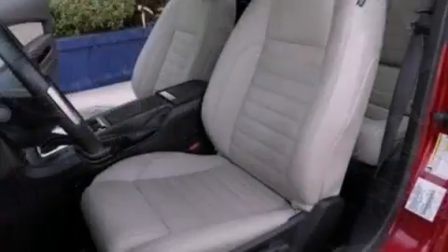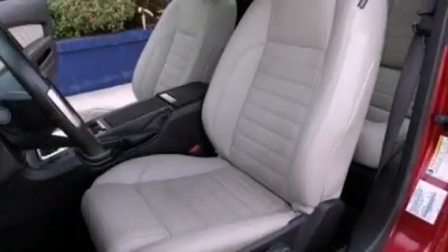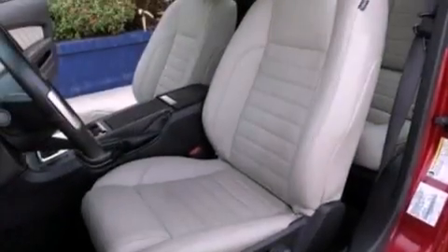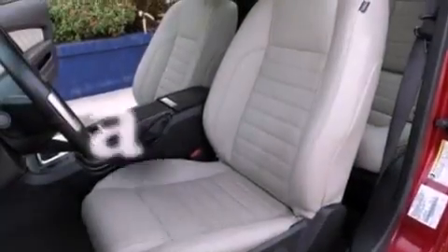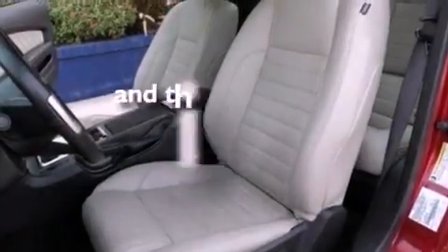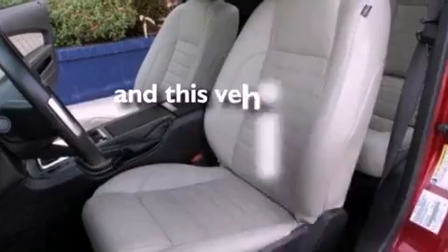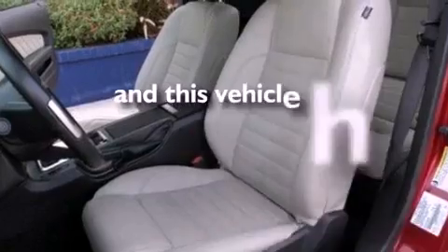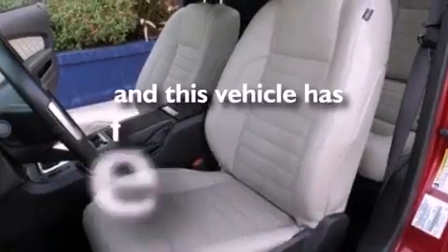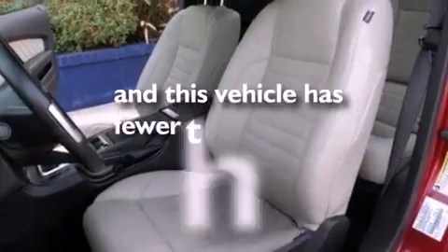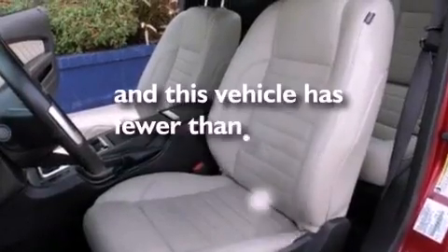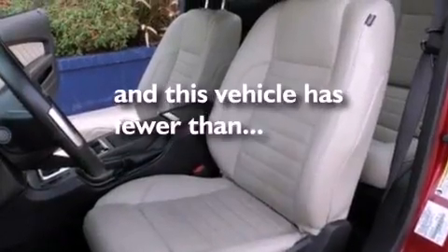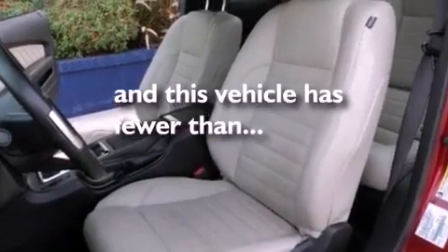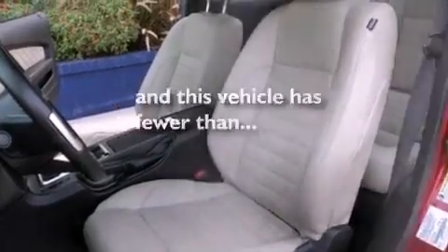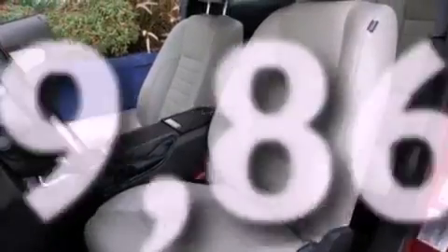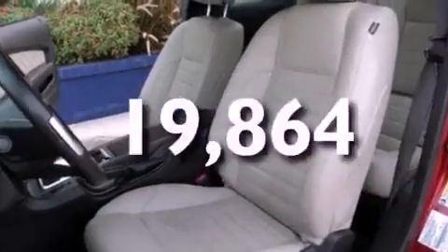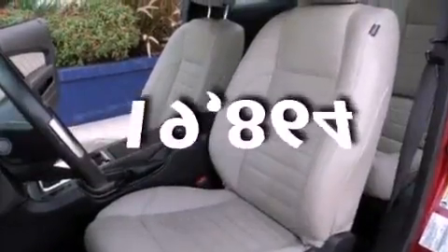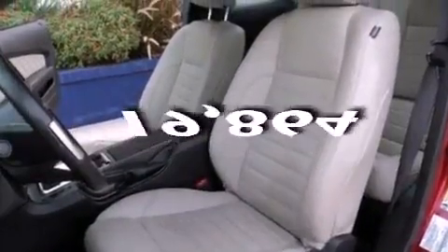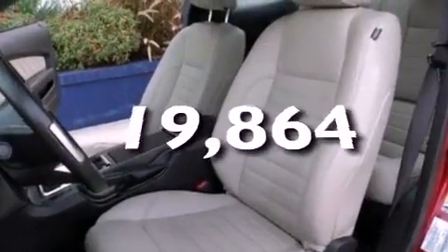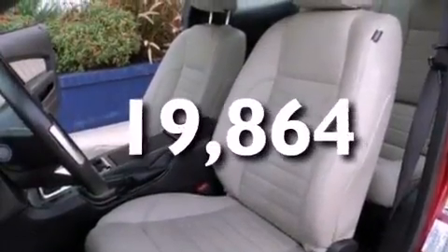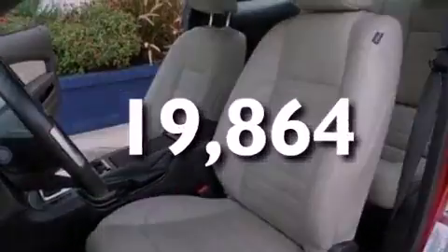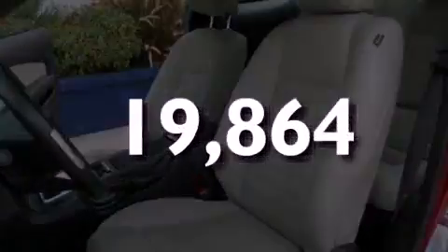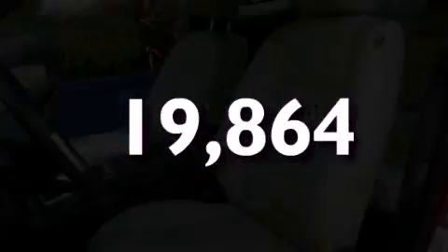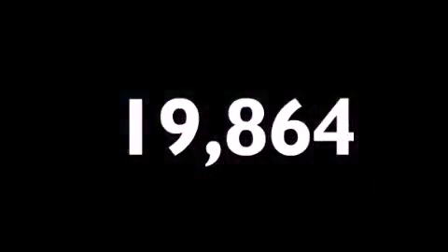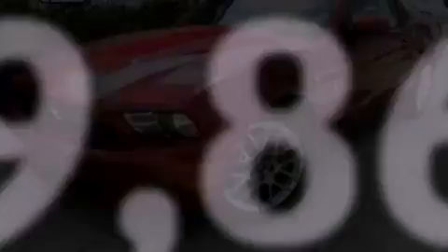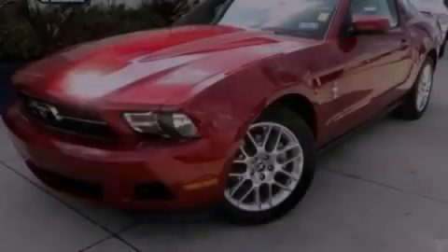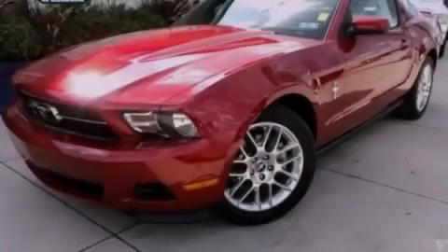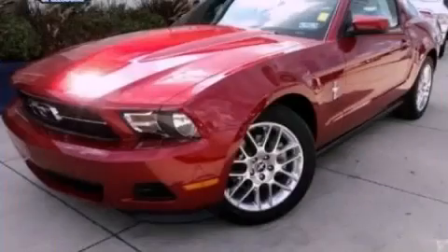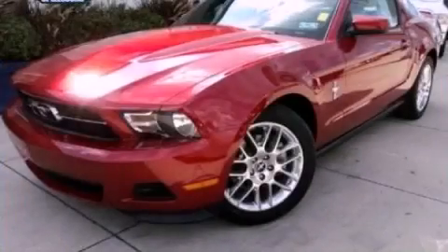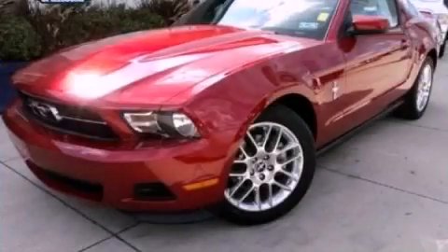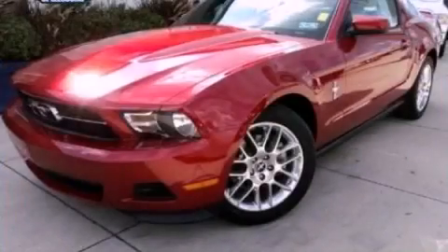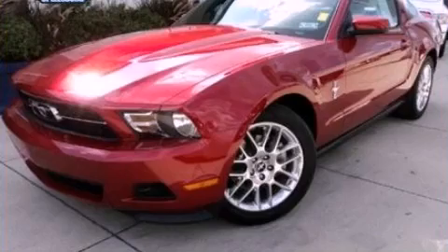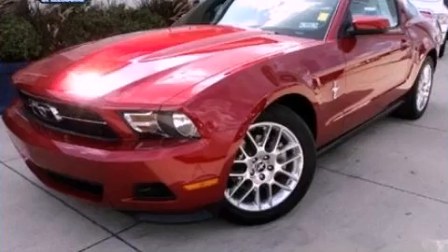This vehicle has fewer than 20,000 miles on the odometer. Stop by today and test drive this automobile for yourself.